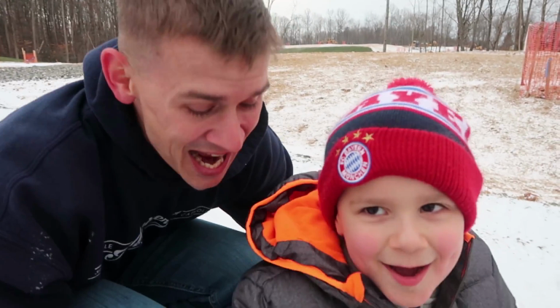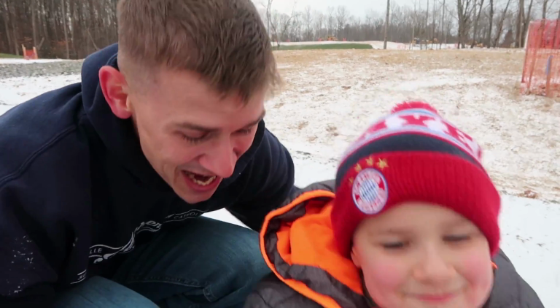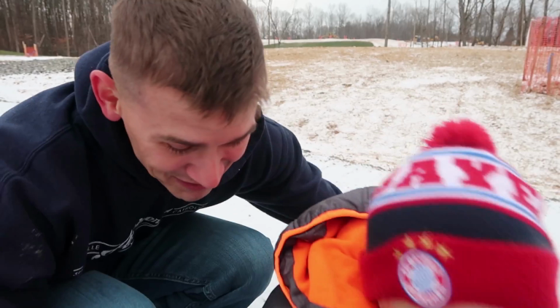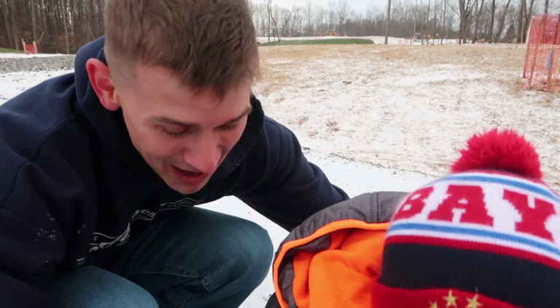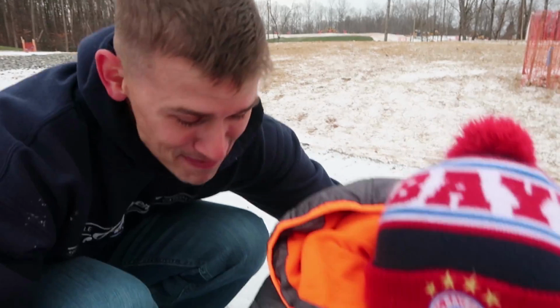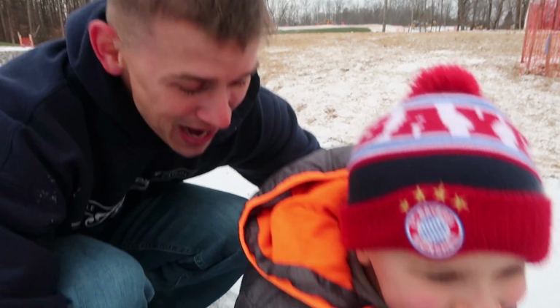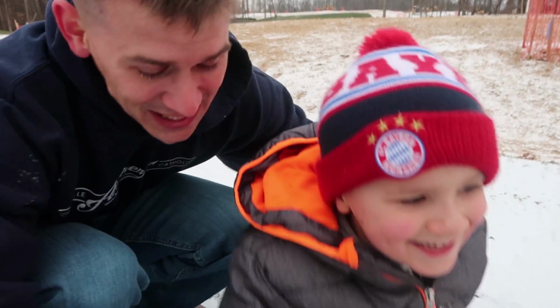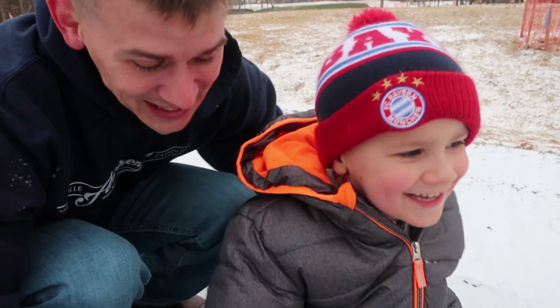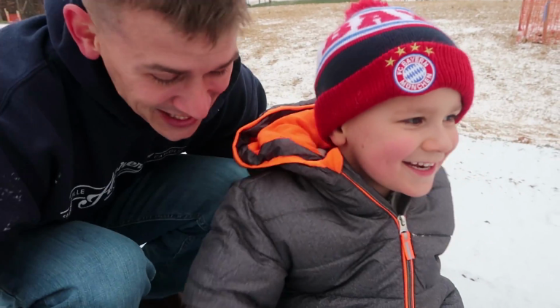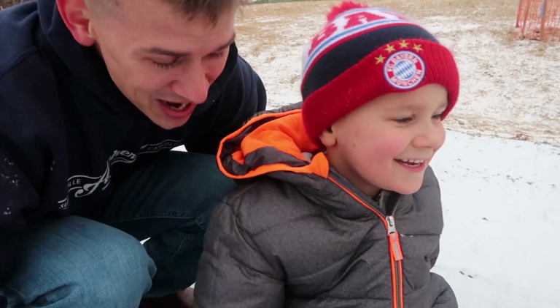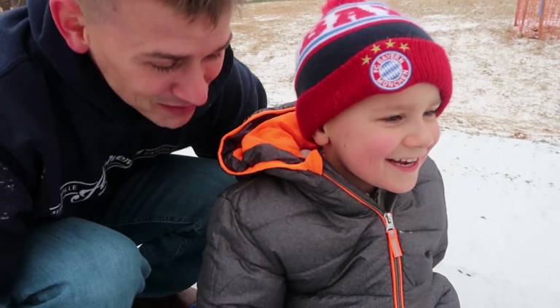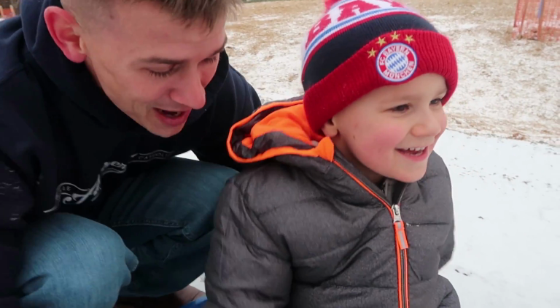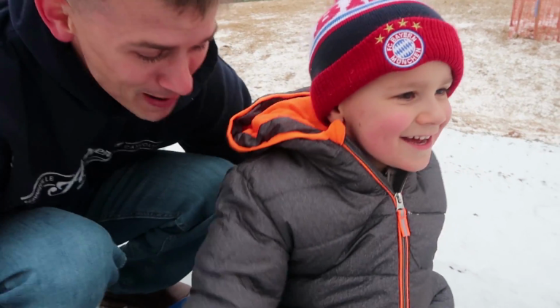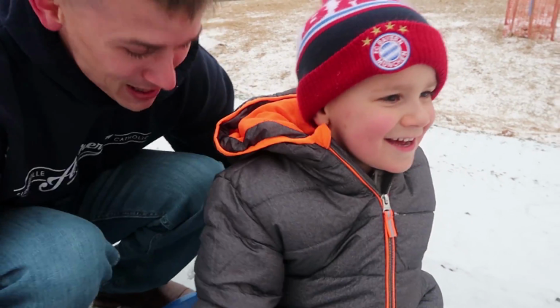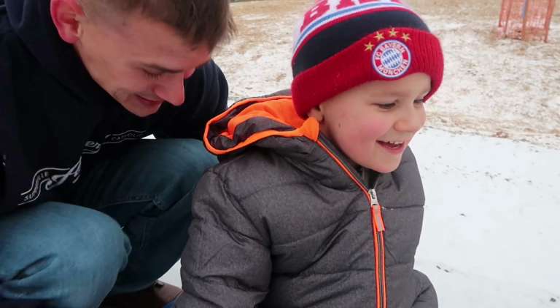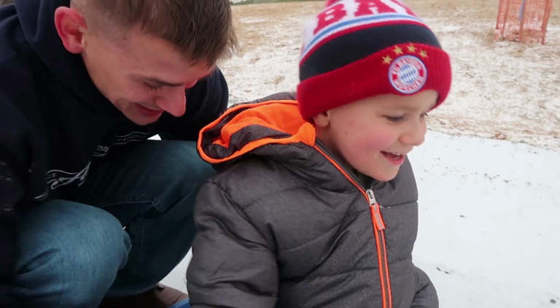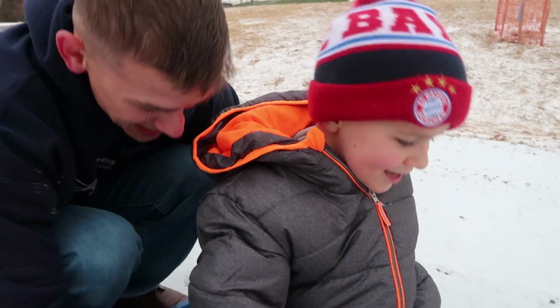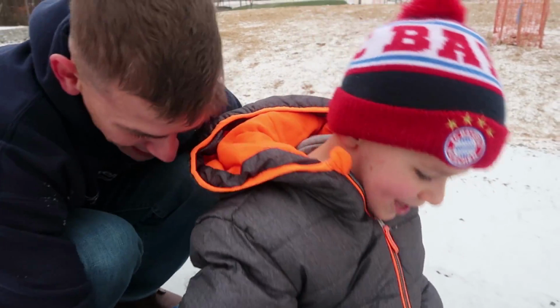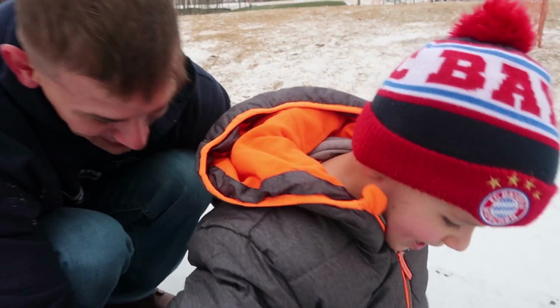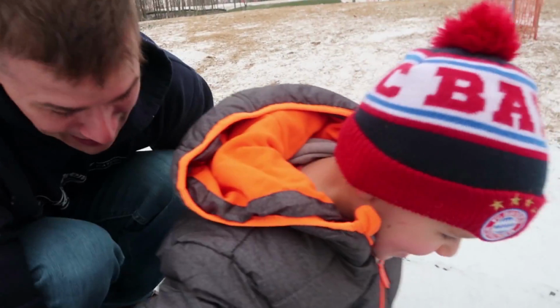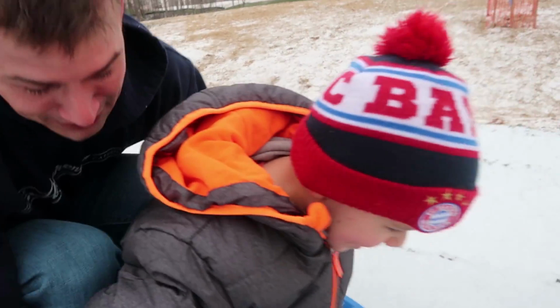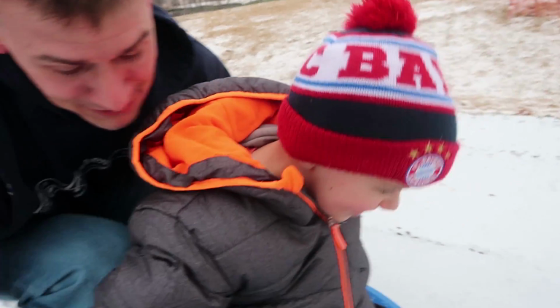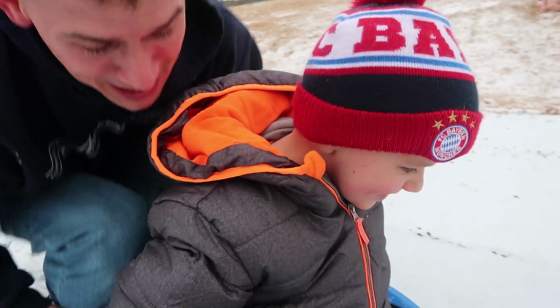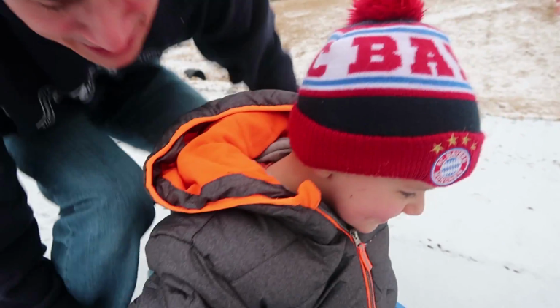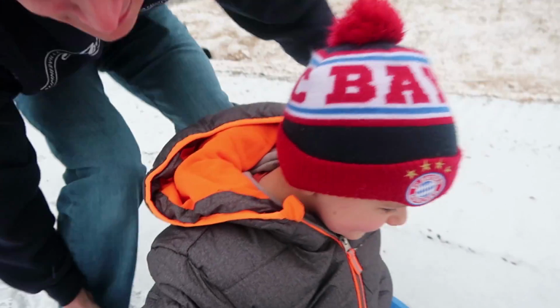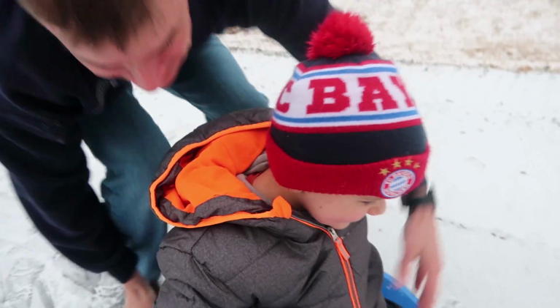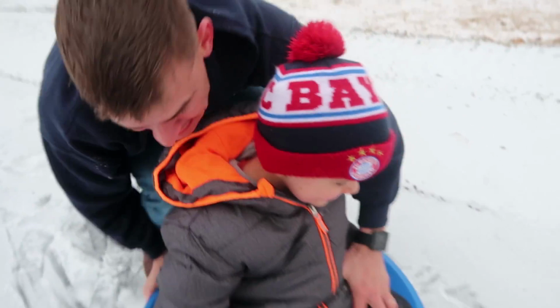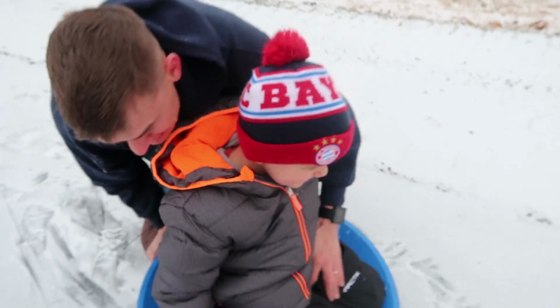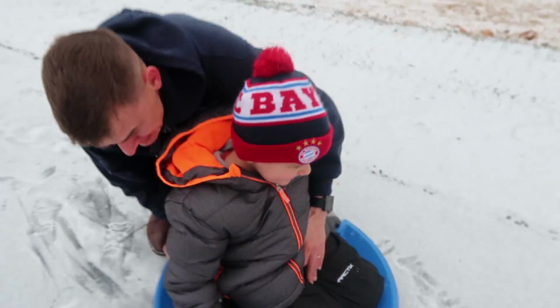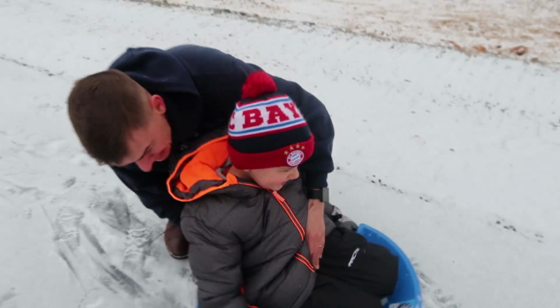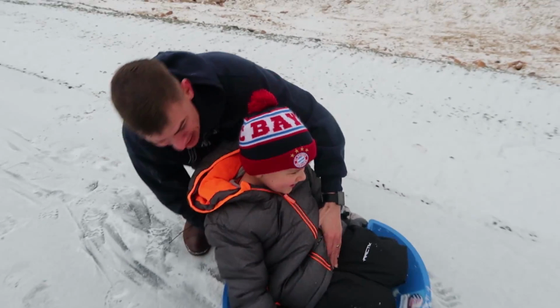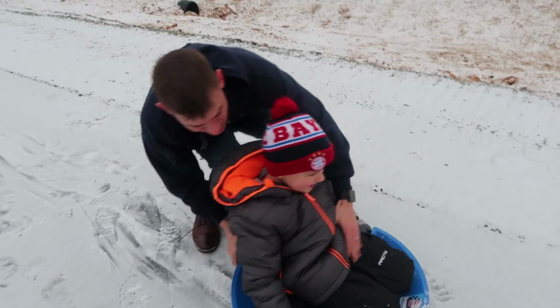All right grandma, let's go — let's get out of here! You ready? Let's go!